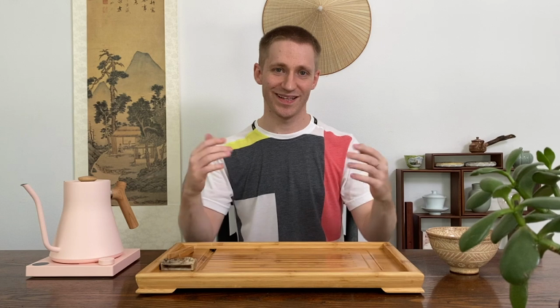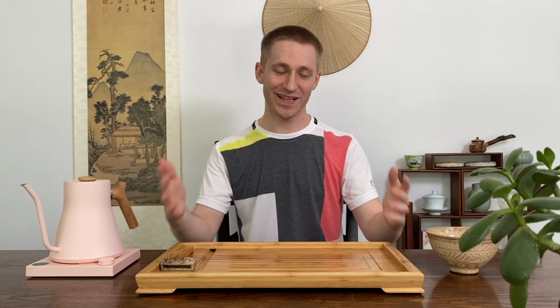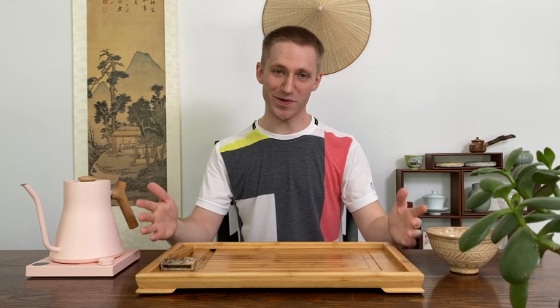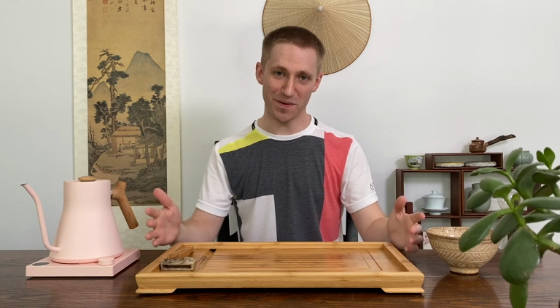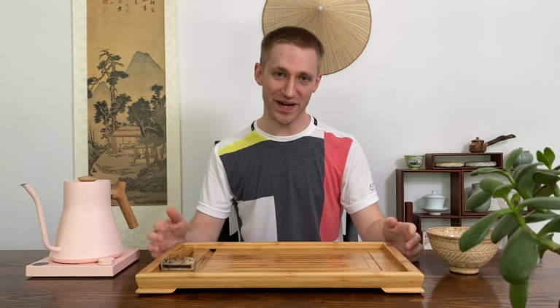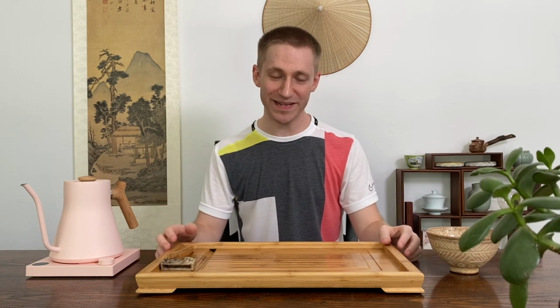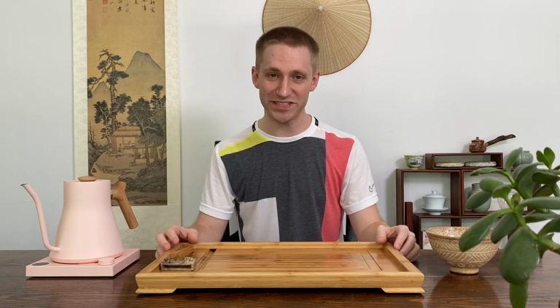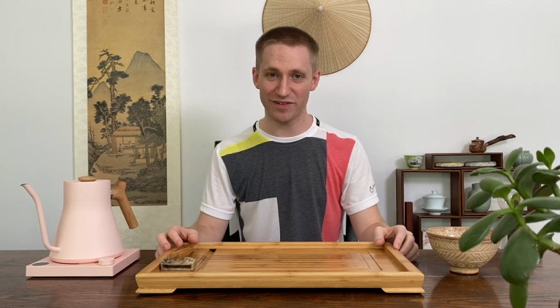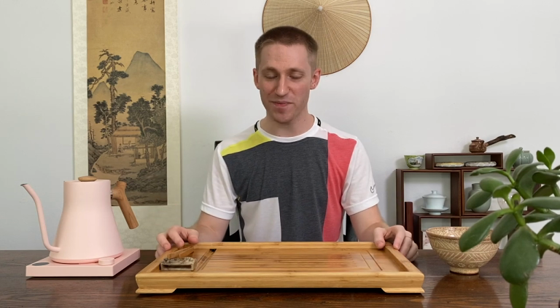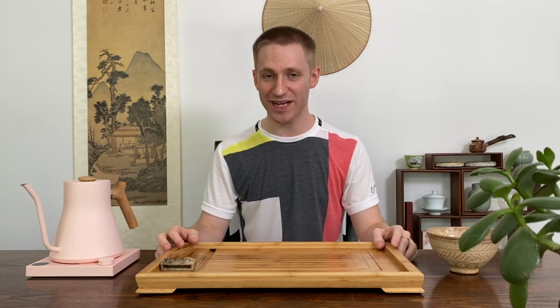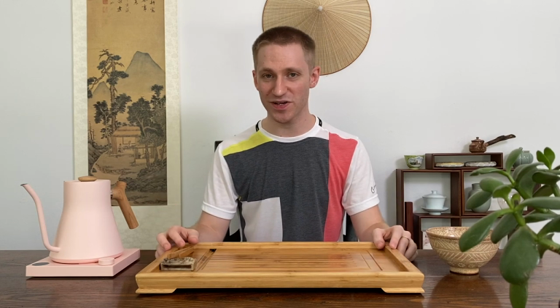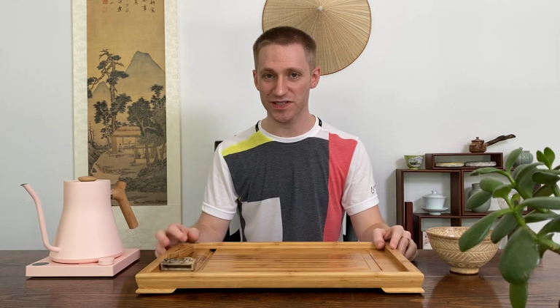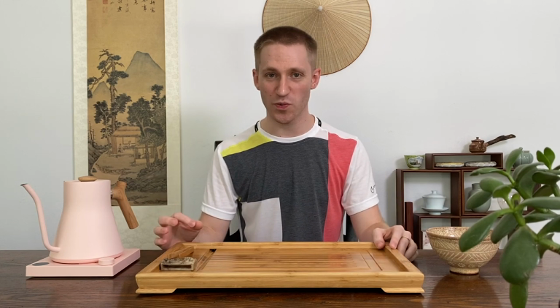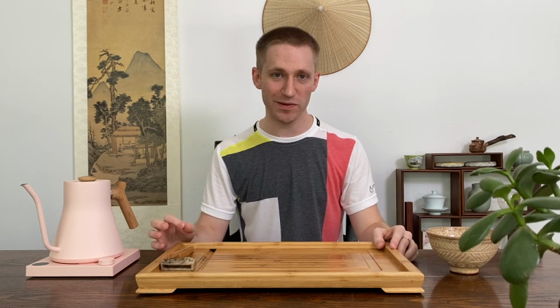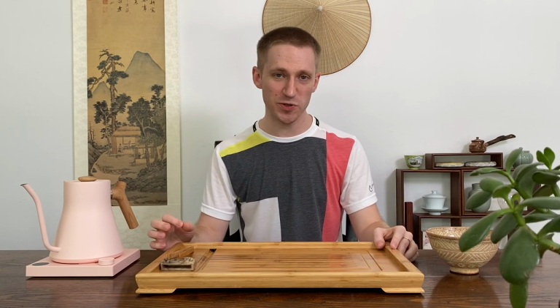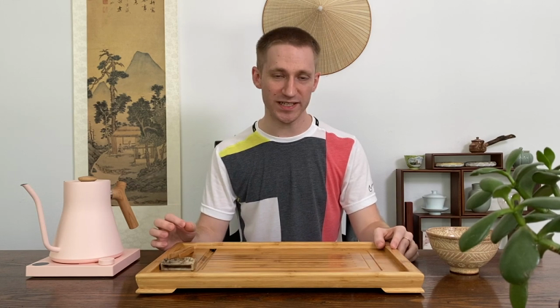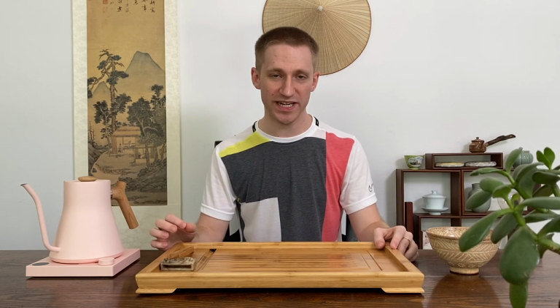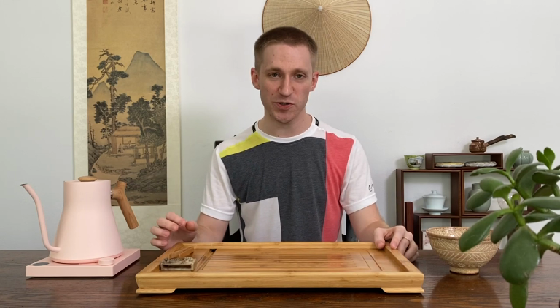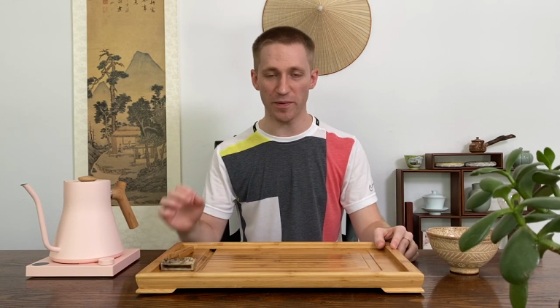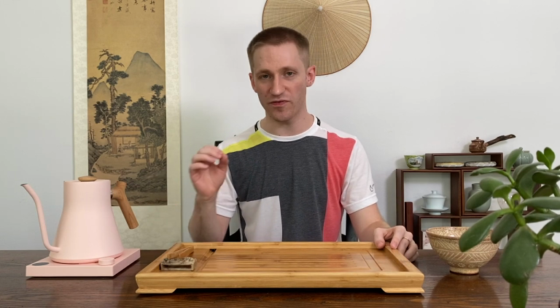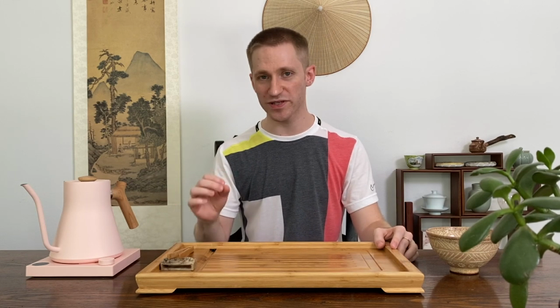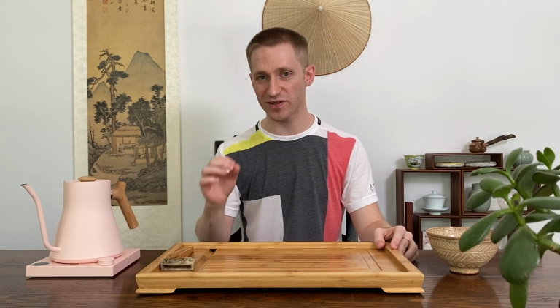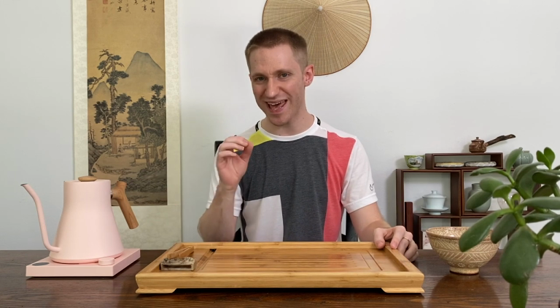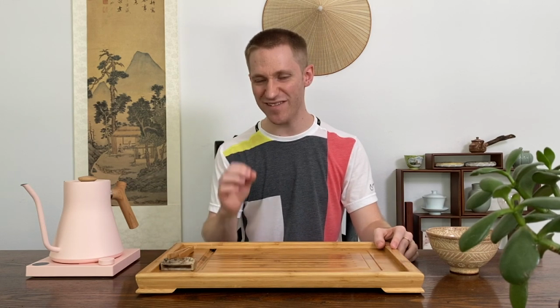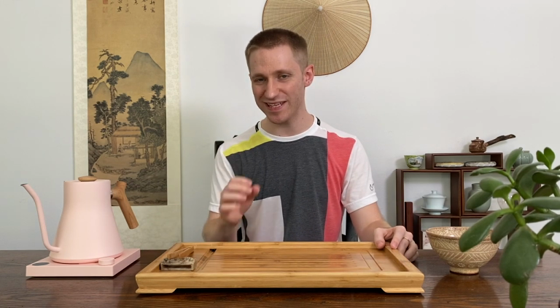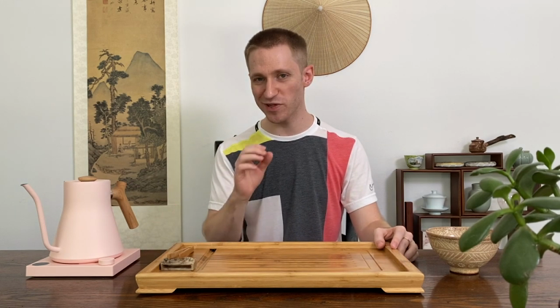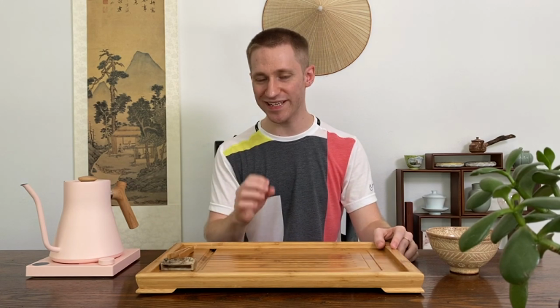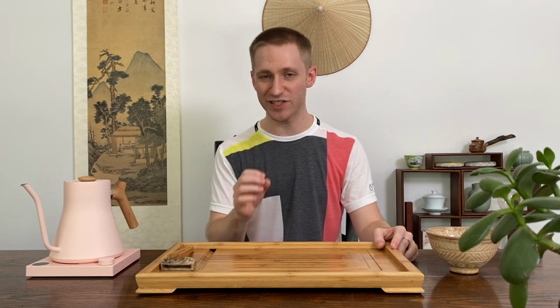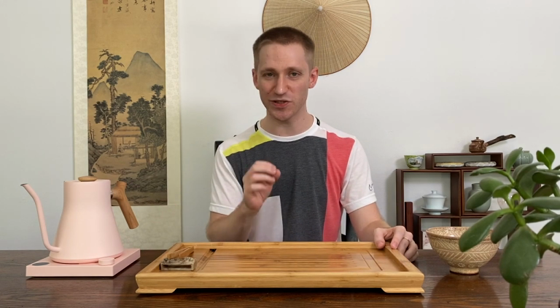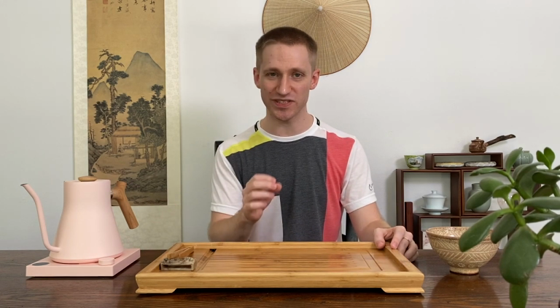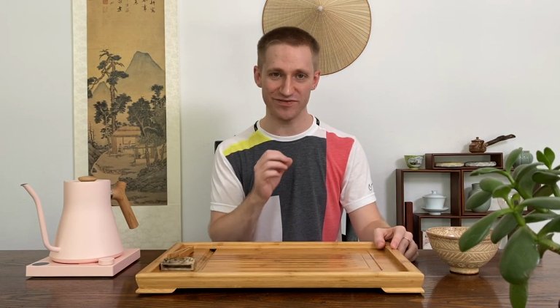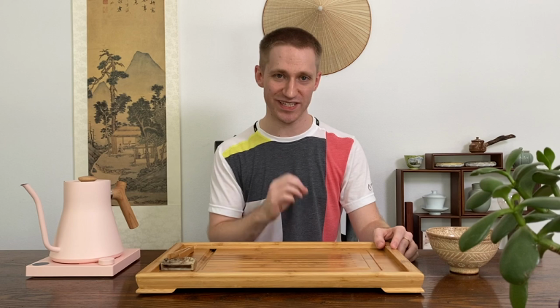Hello, my name is Jeffrey McIntosh. Welcome to my channel where we focus on everything related to loose leaf tea.